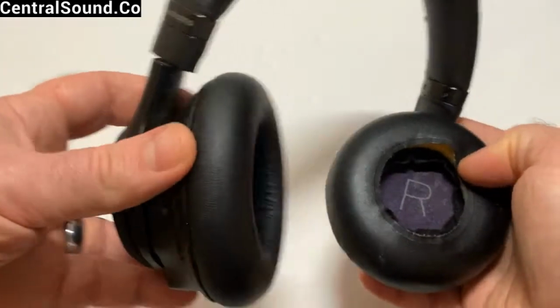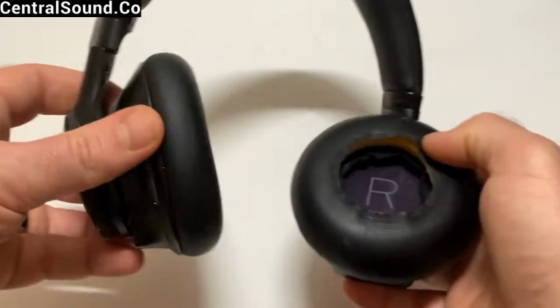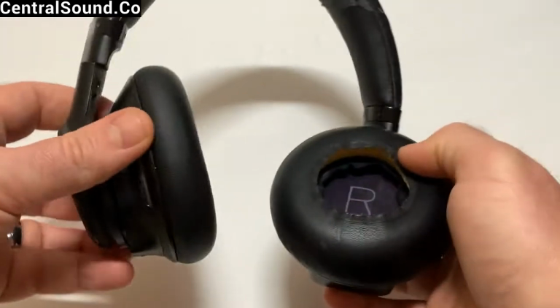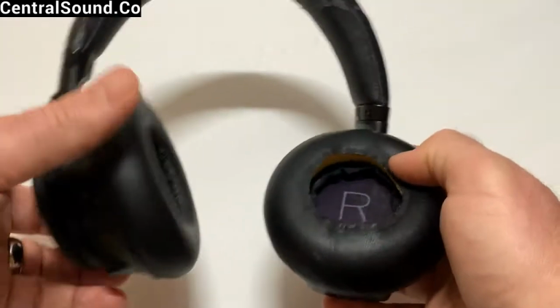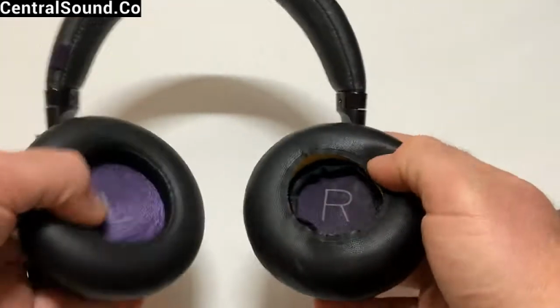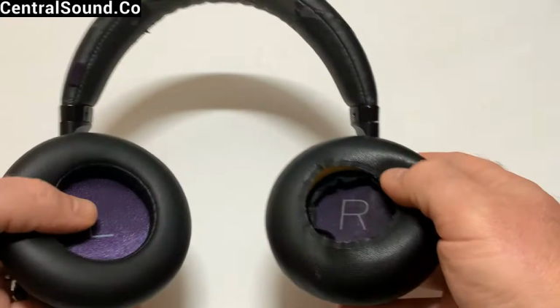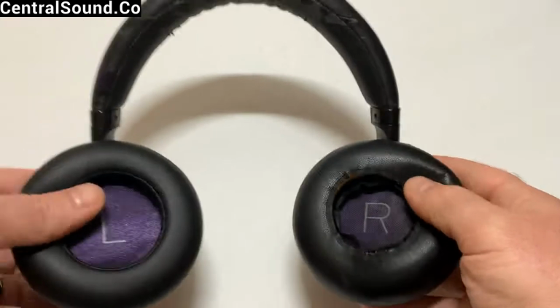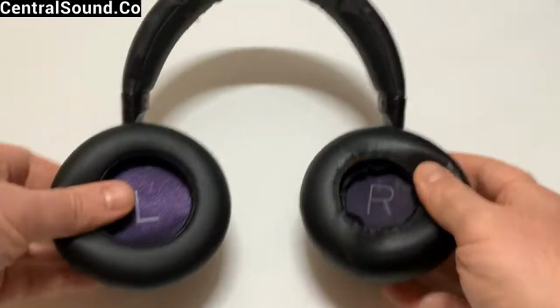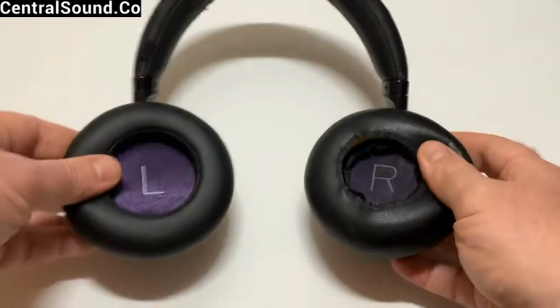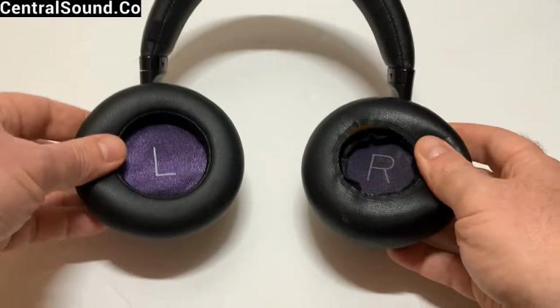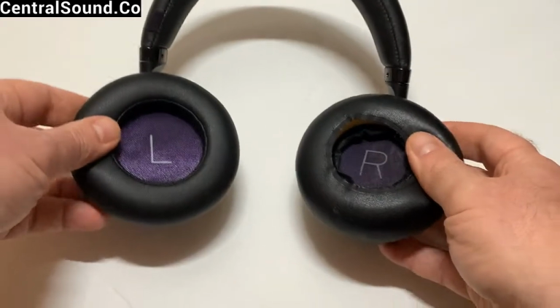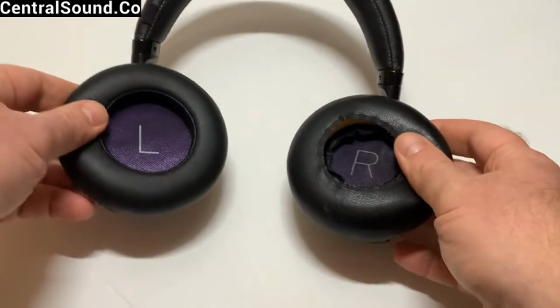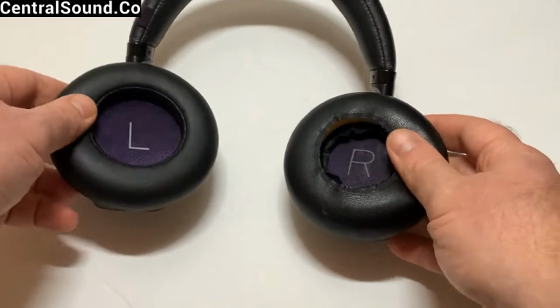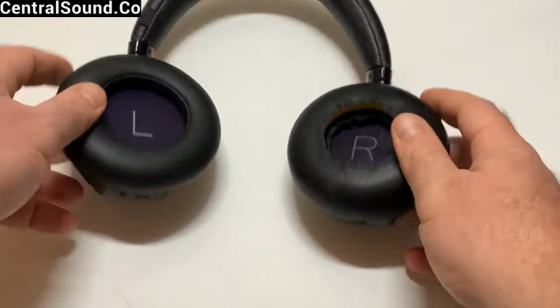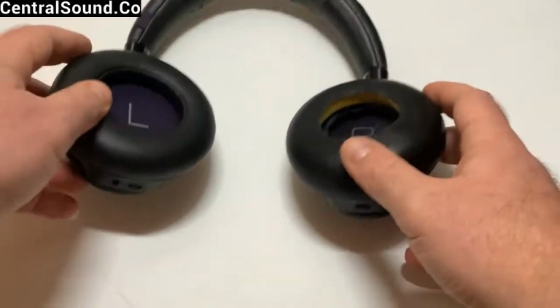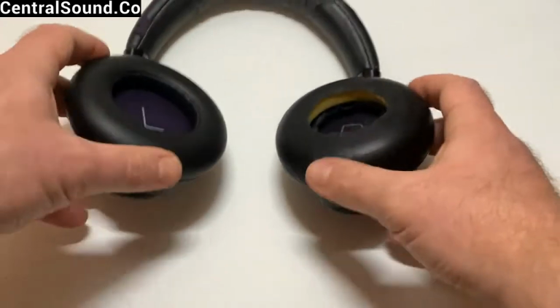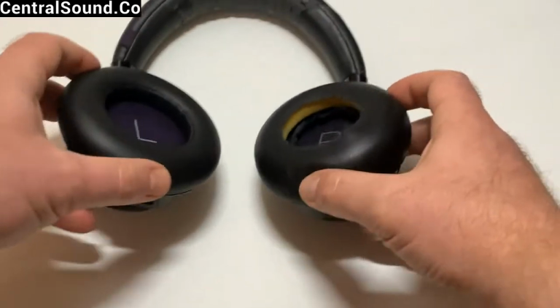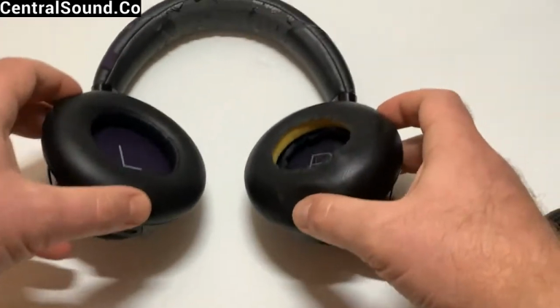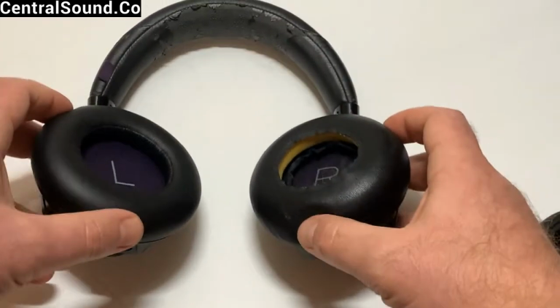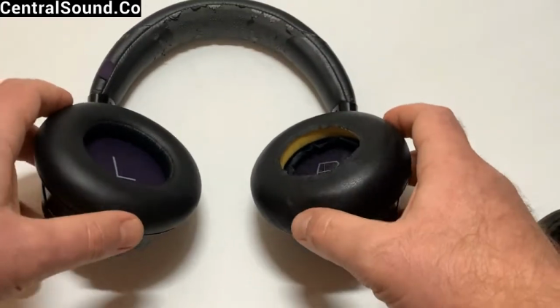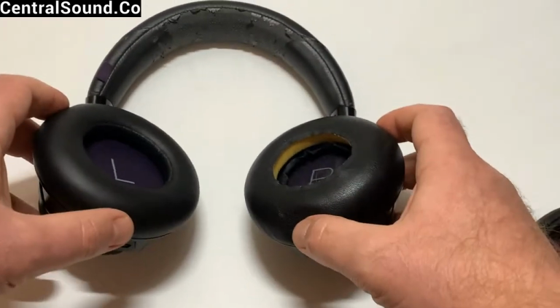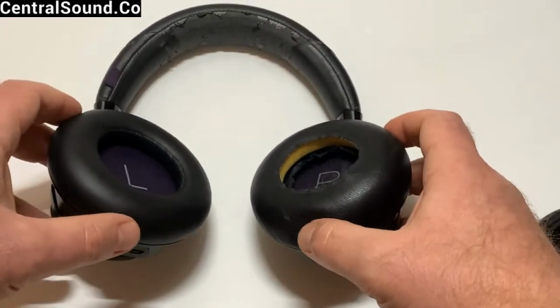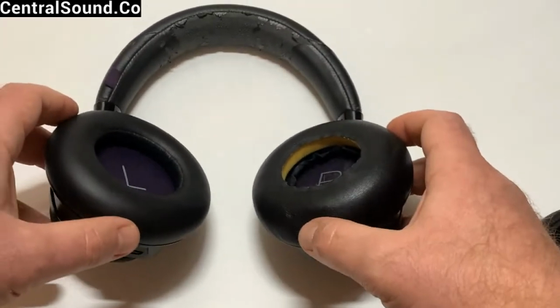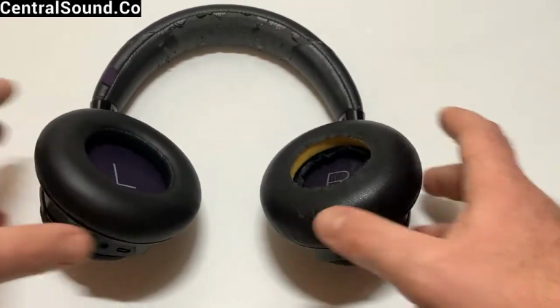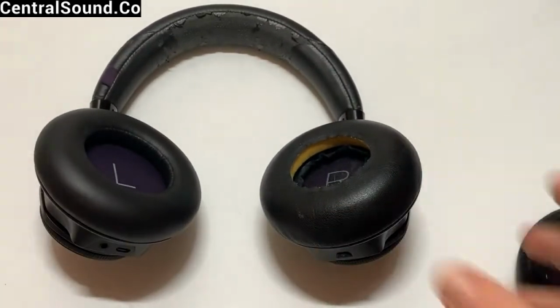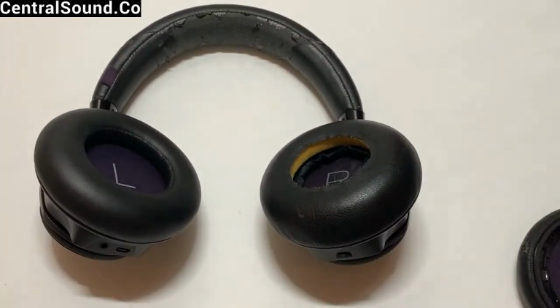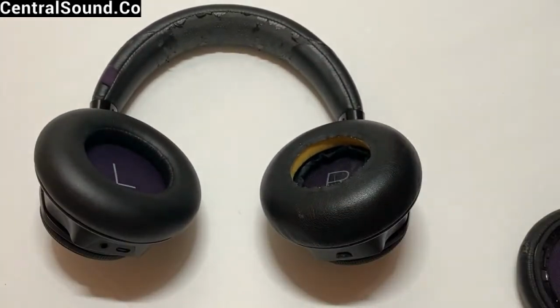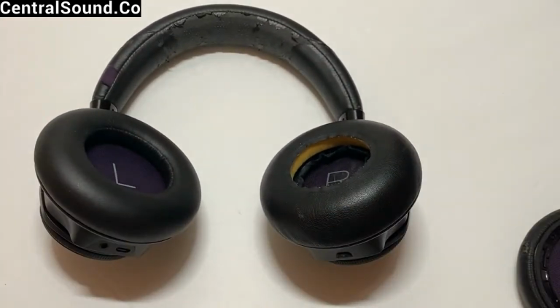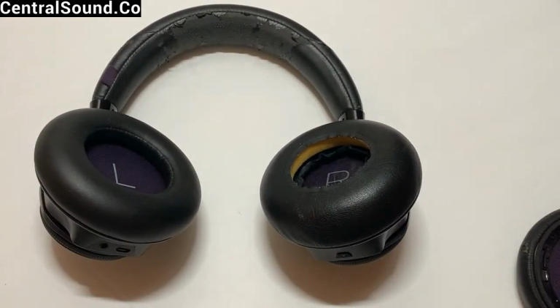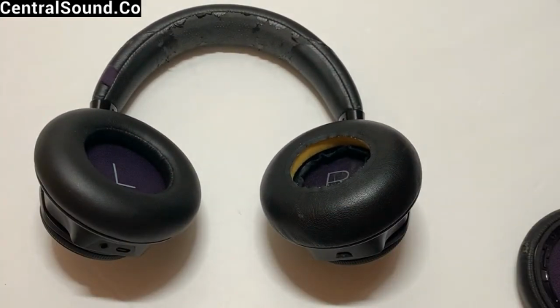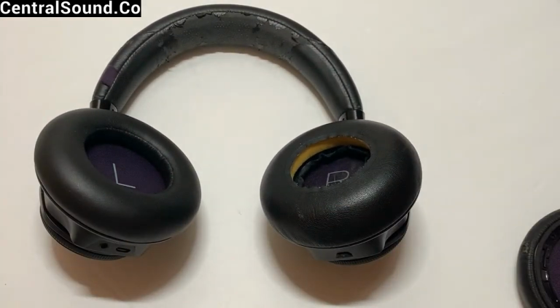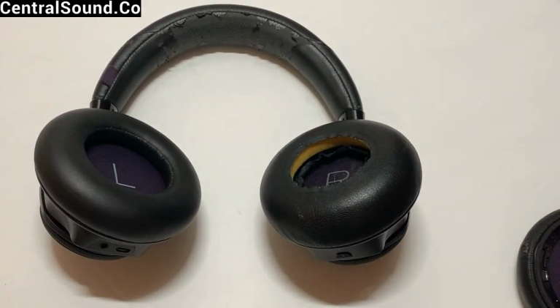We hope this video helped you out. You can purchase these replacement ear pads at centralsound.co.